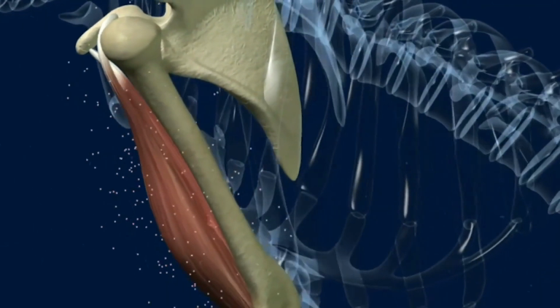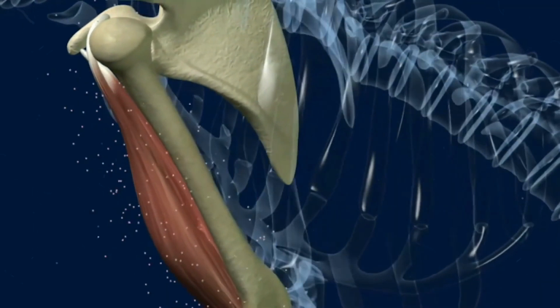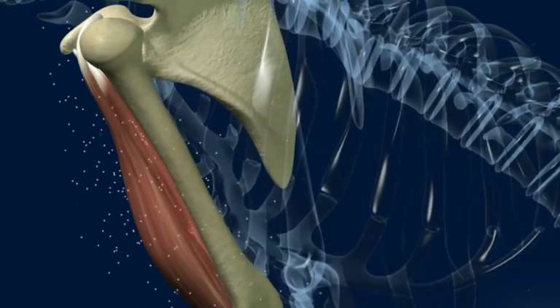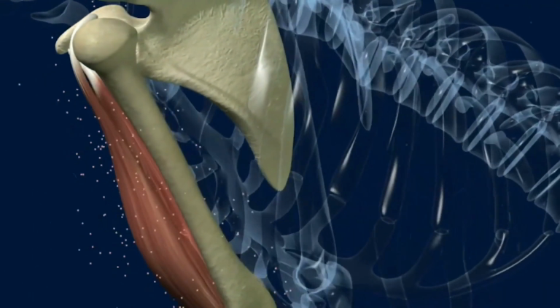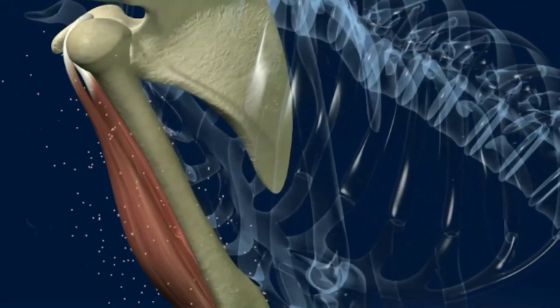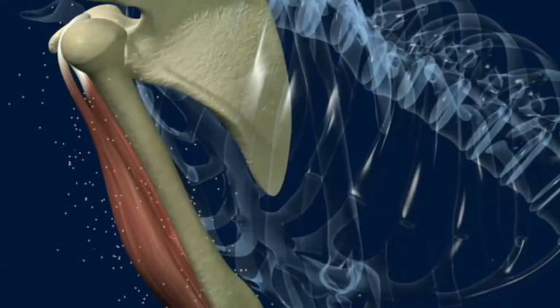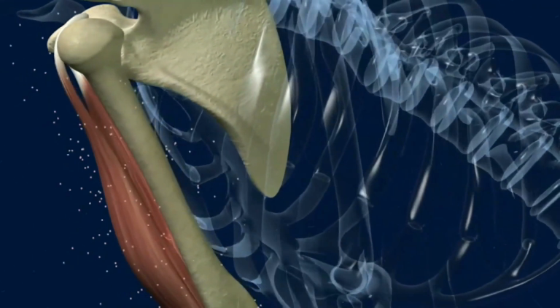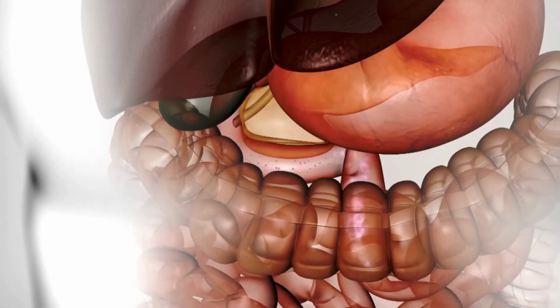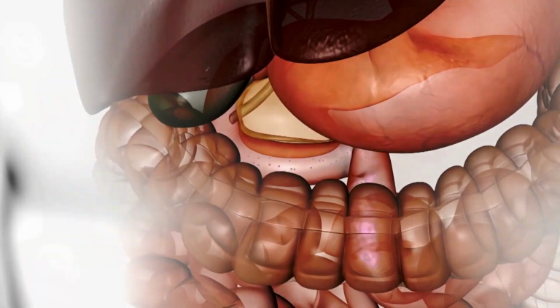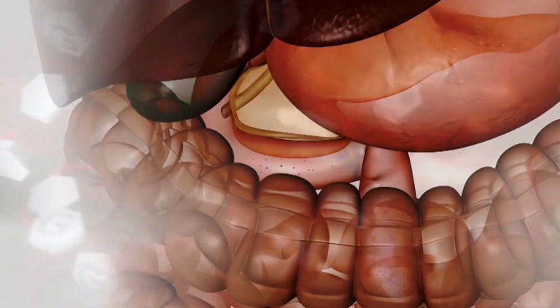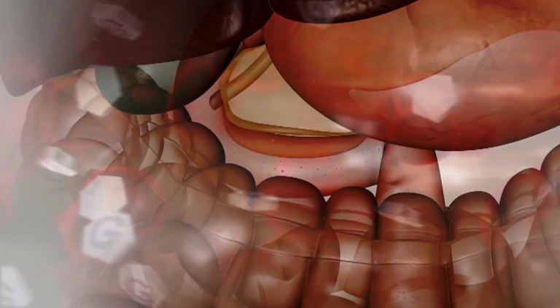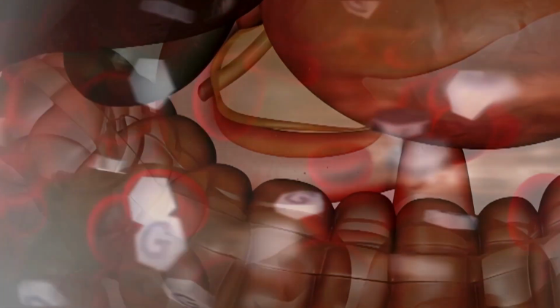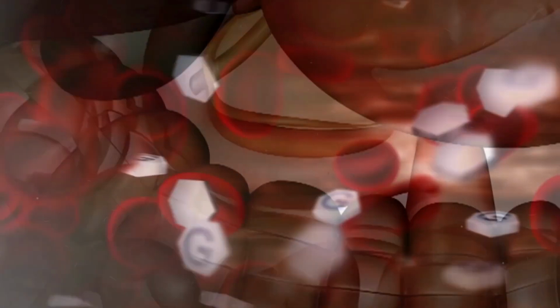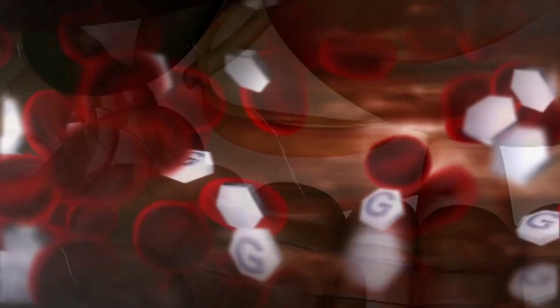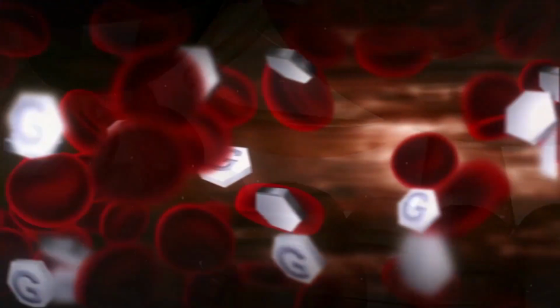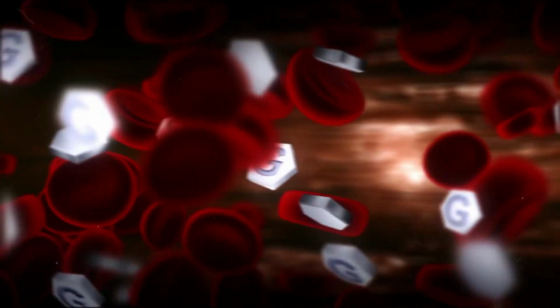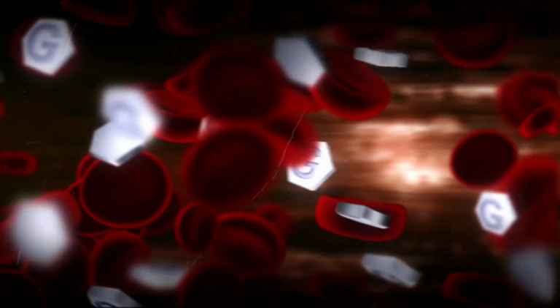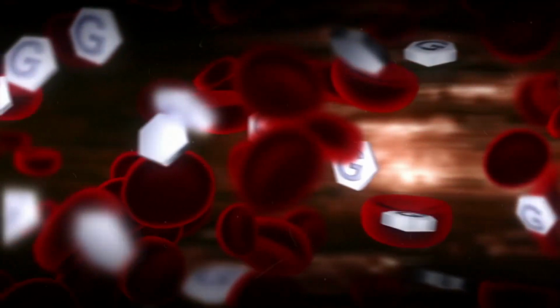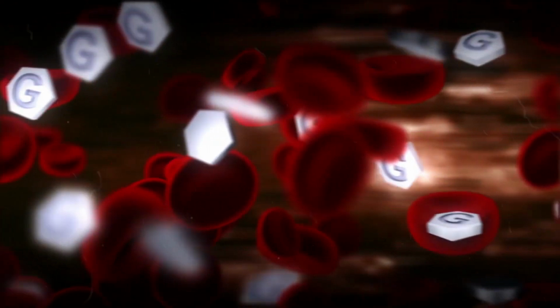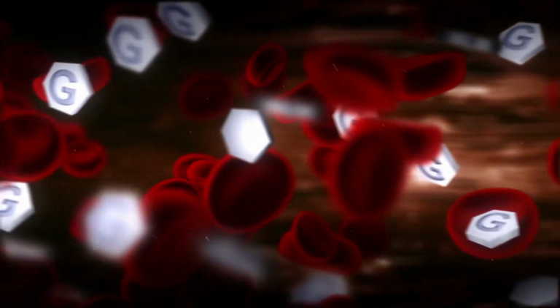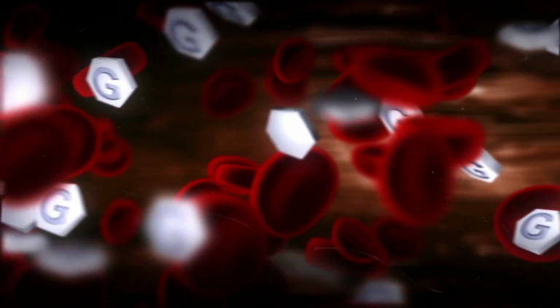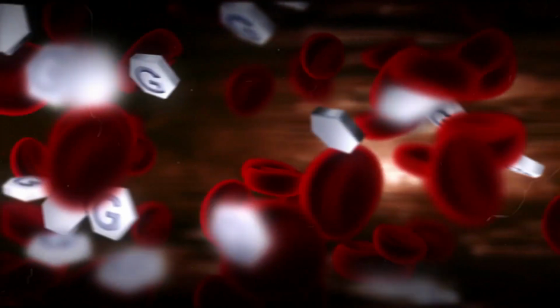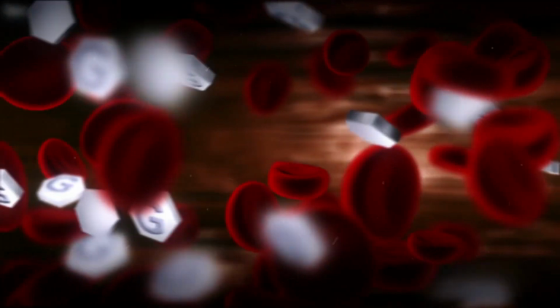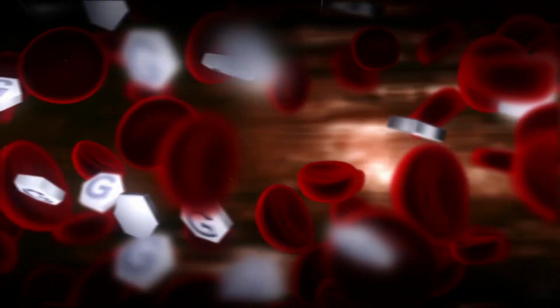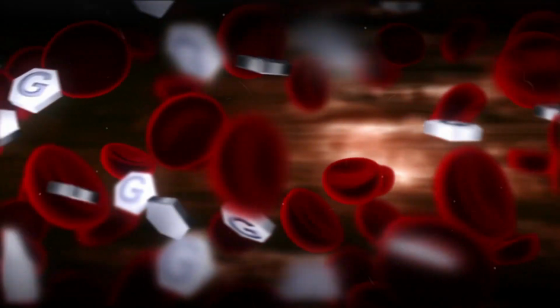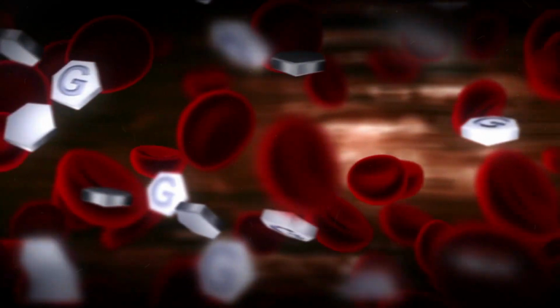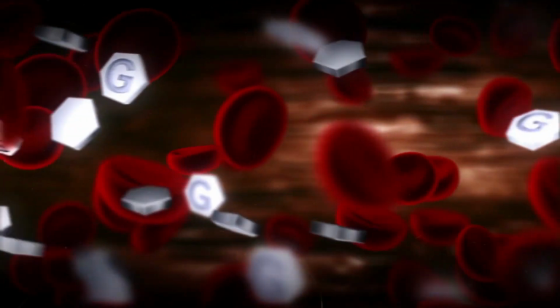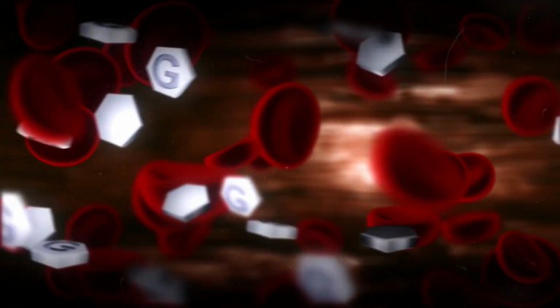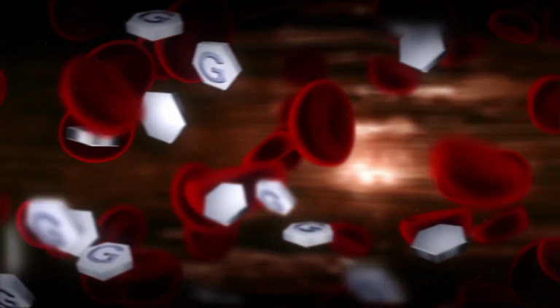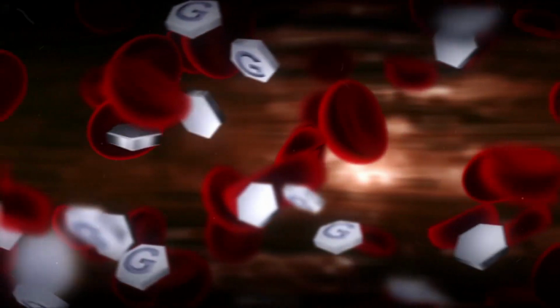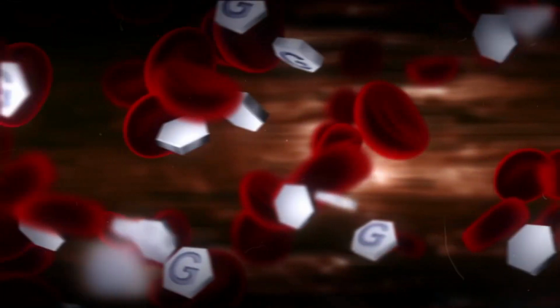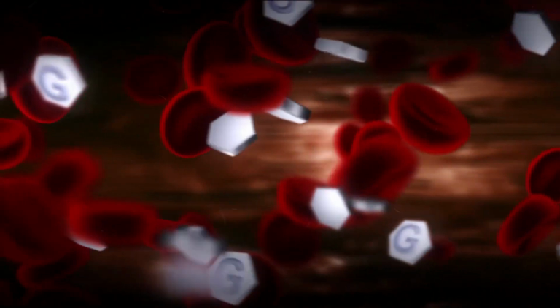In type 1 diabetes, there is a problem with insulin production, due to which the glucose stays in the bloodstream, damaging the vessels.